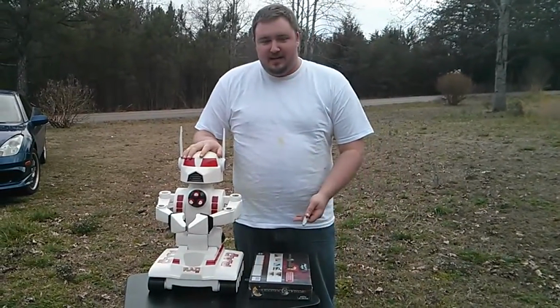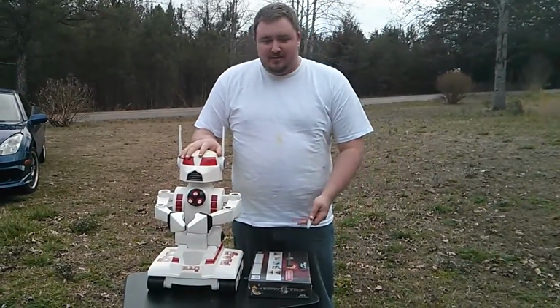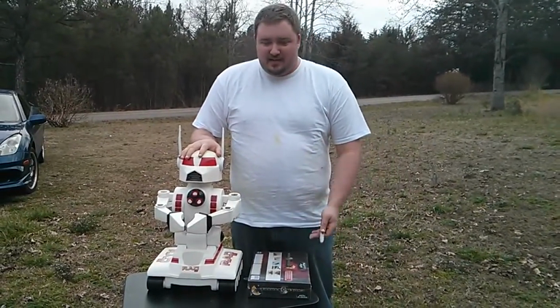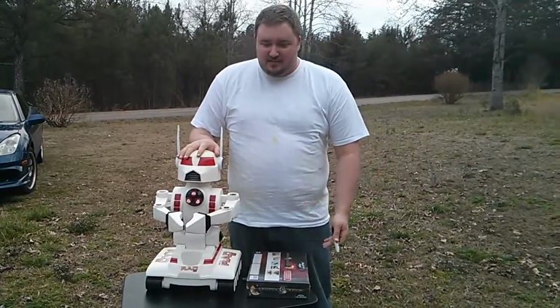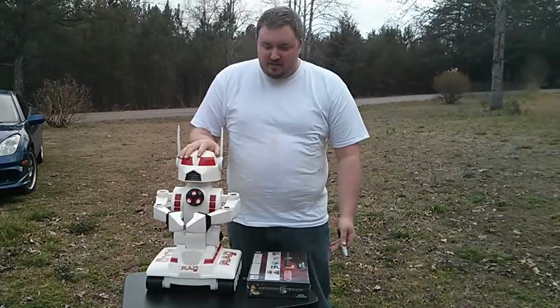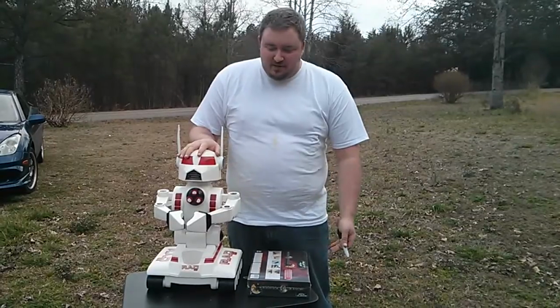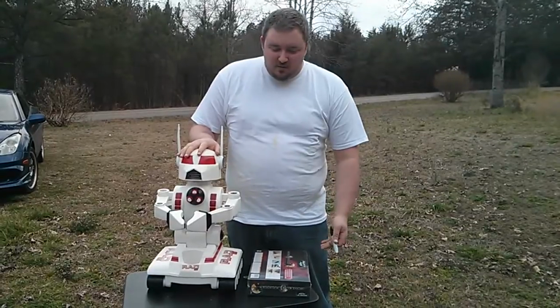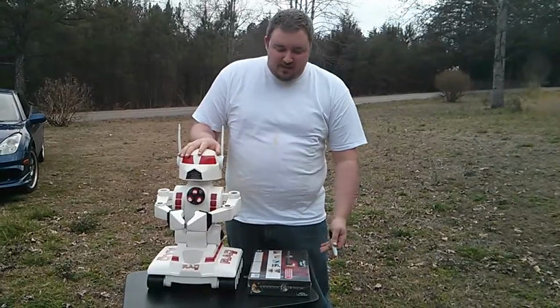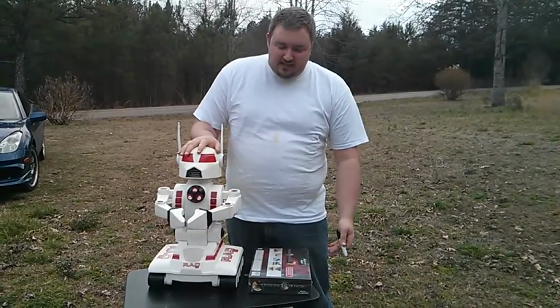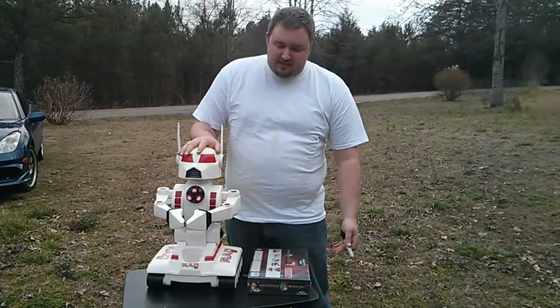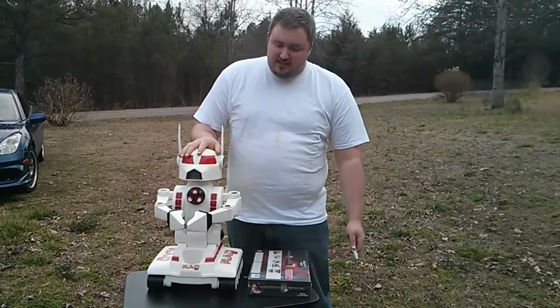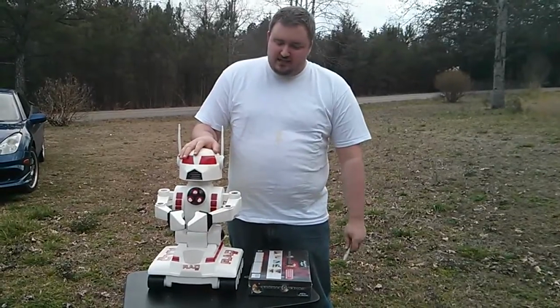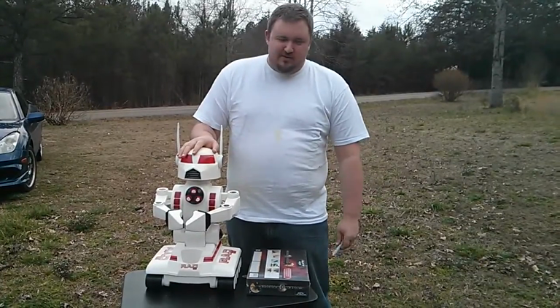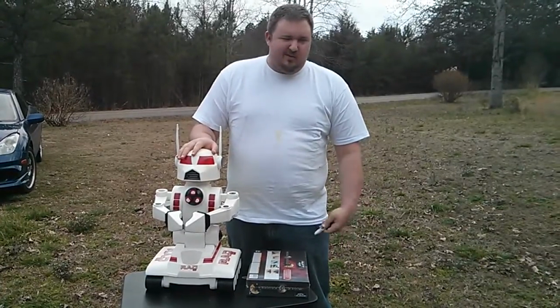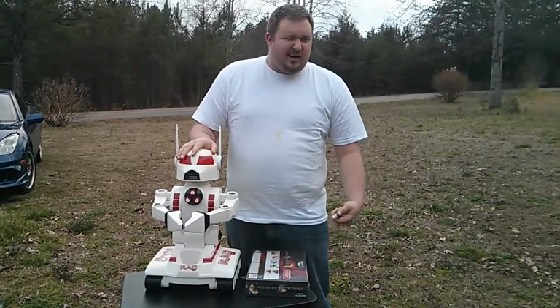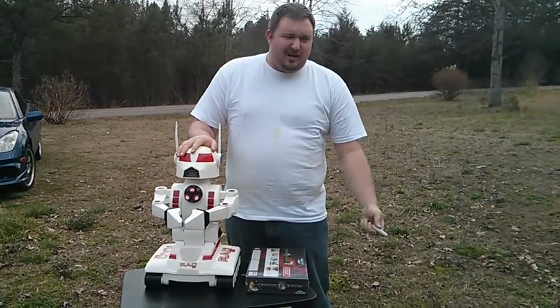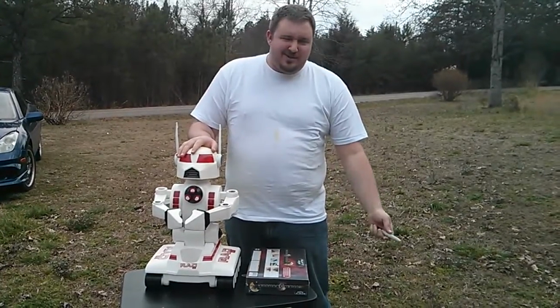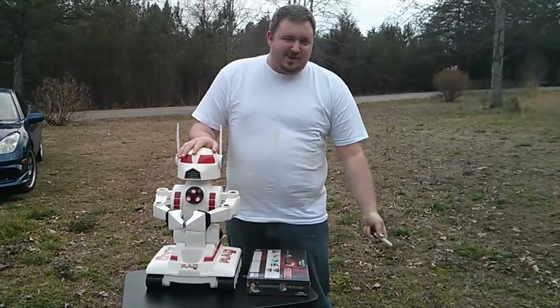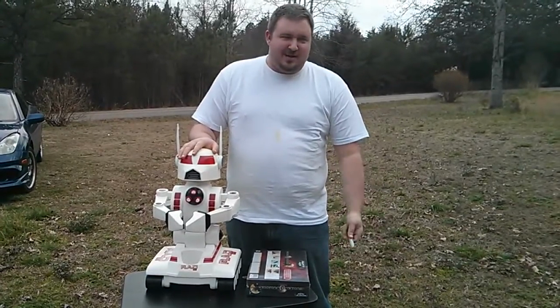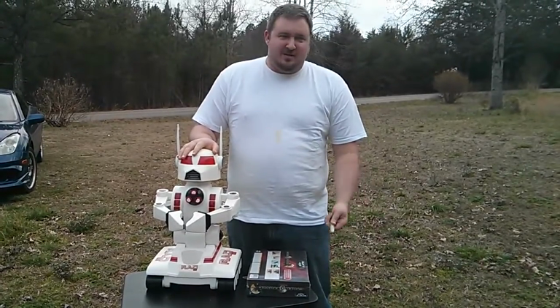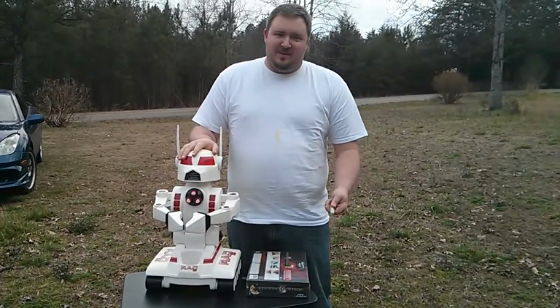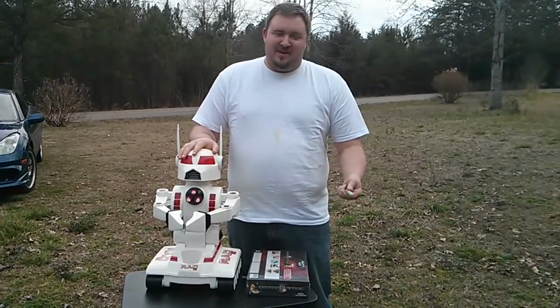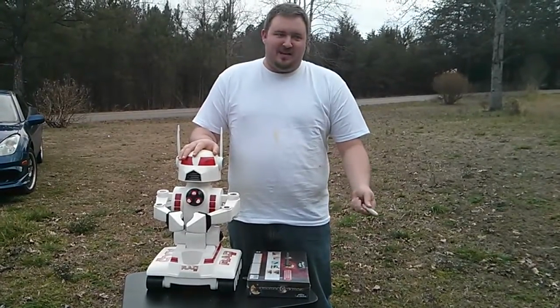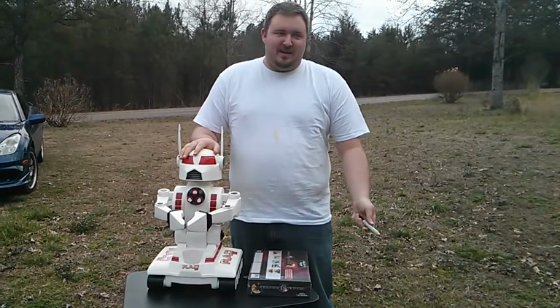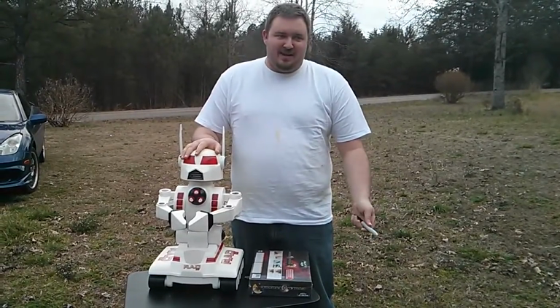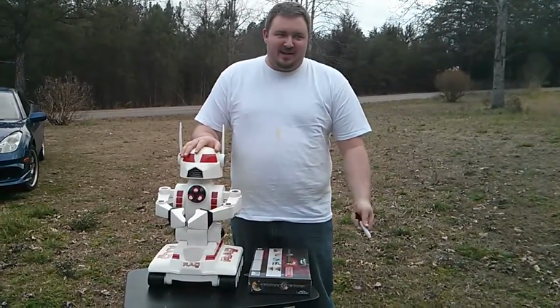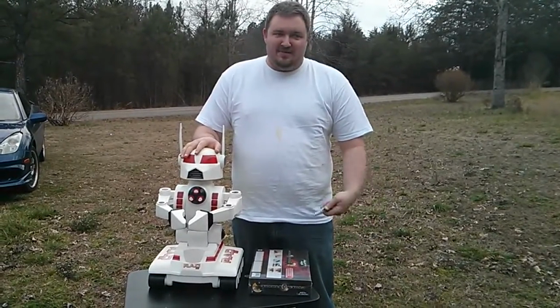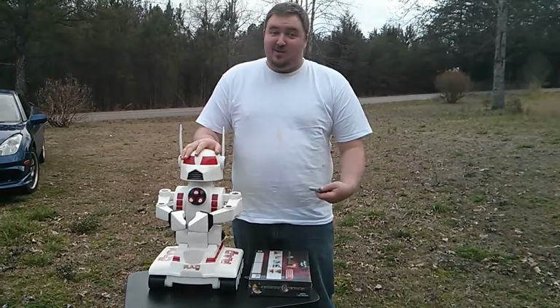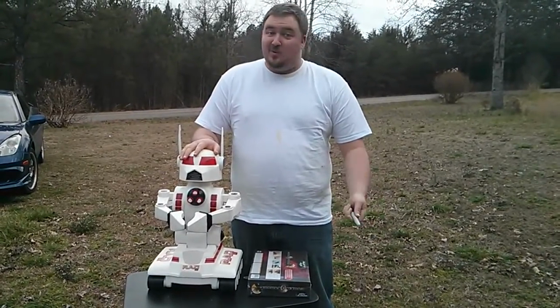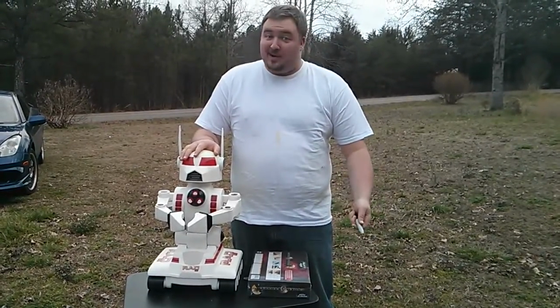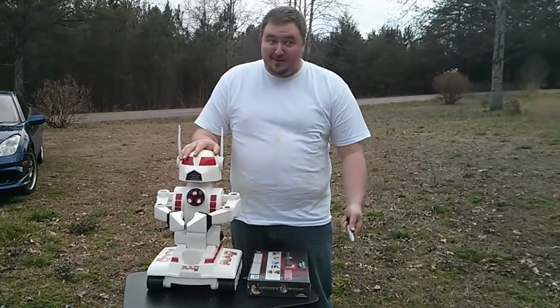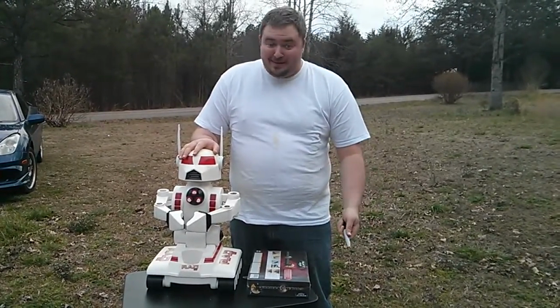It was actually made by Toymax and sold at Radio Shack. You can find it on eBay right now for like $20 or $30.